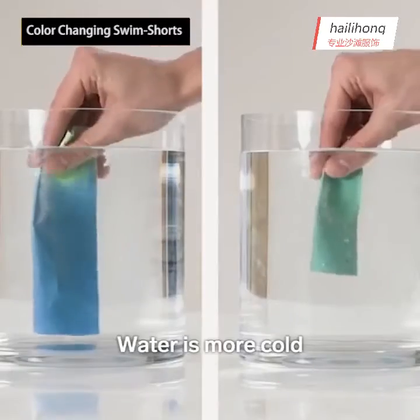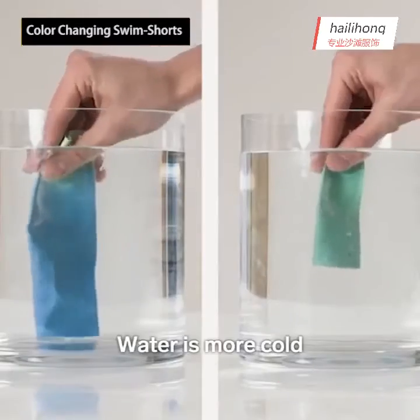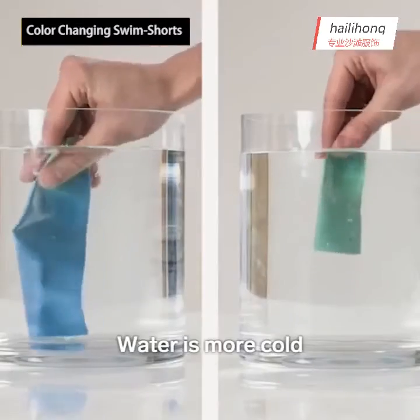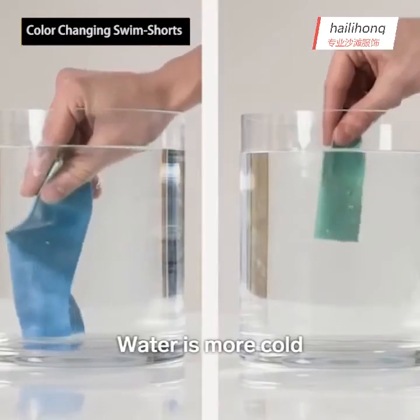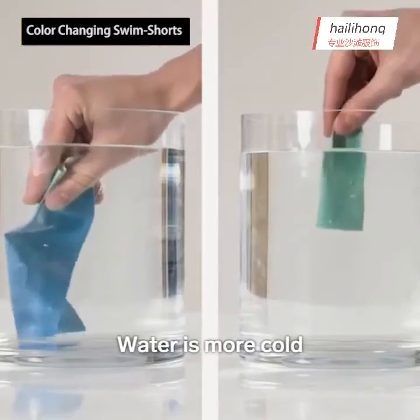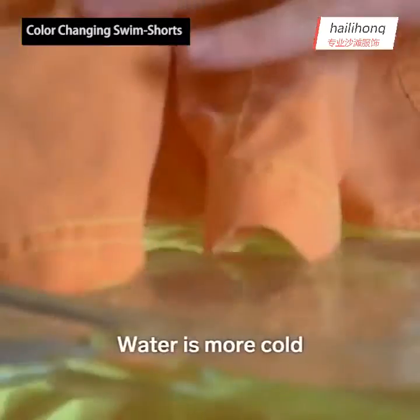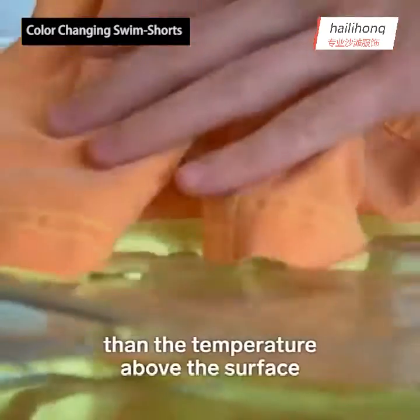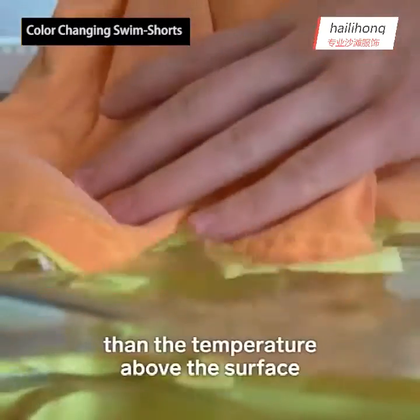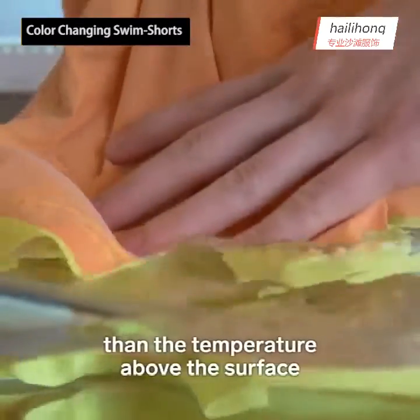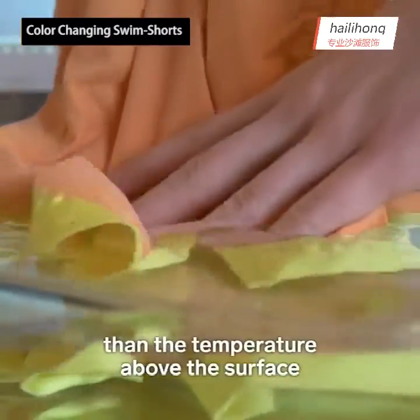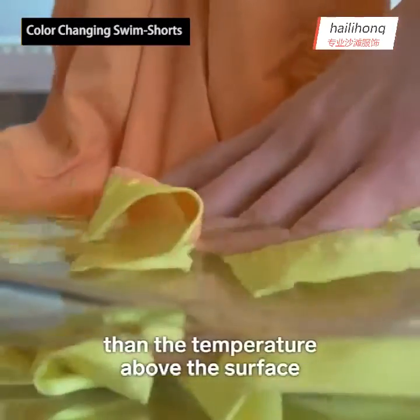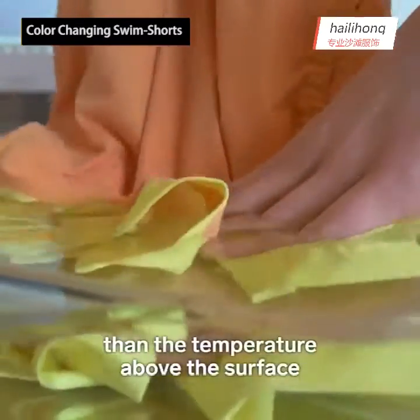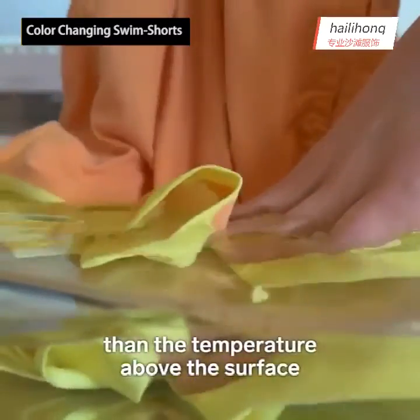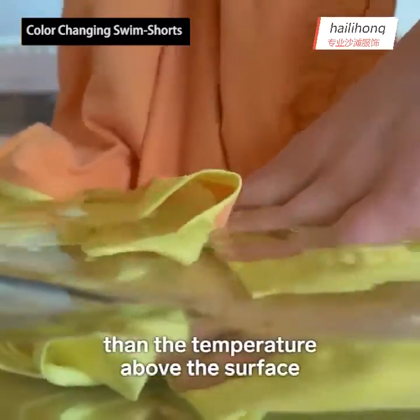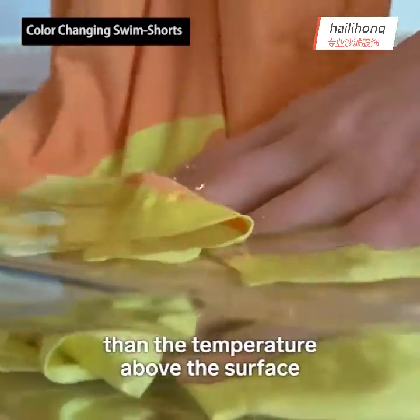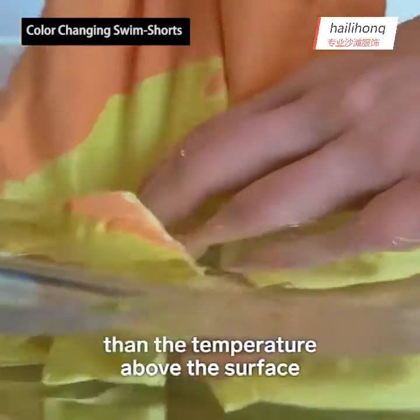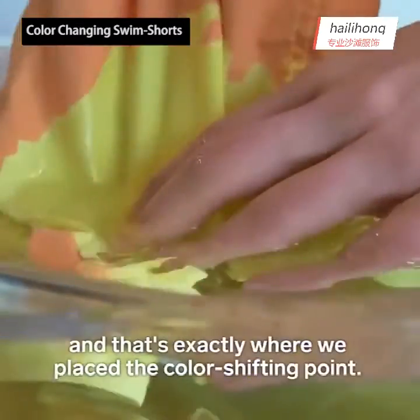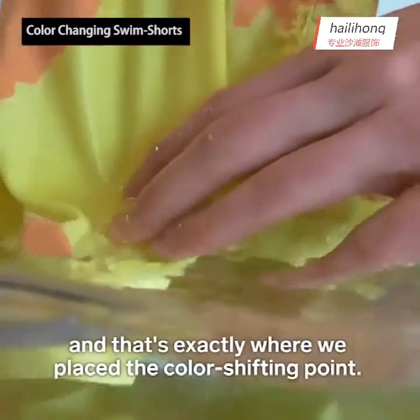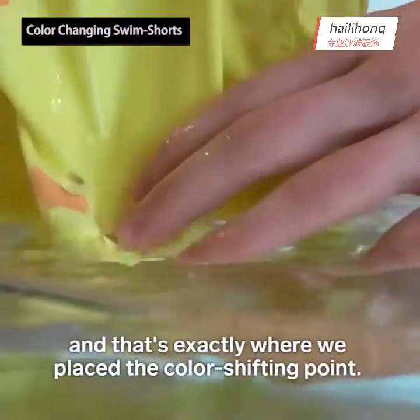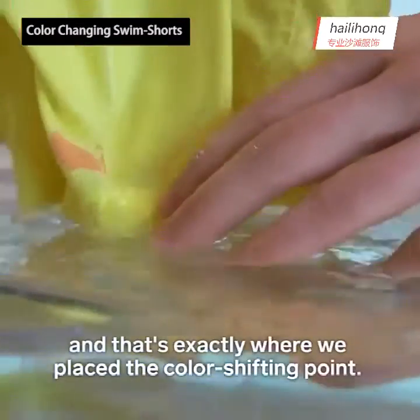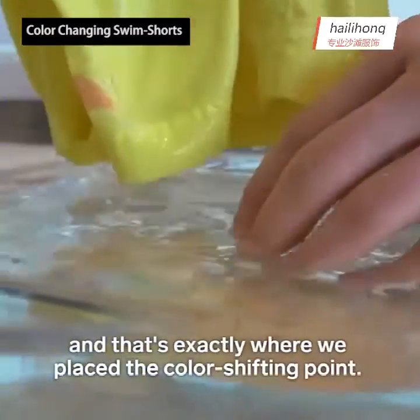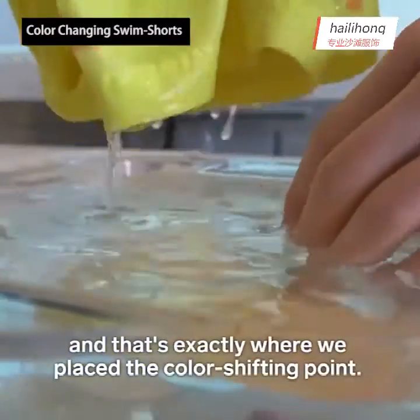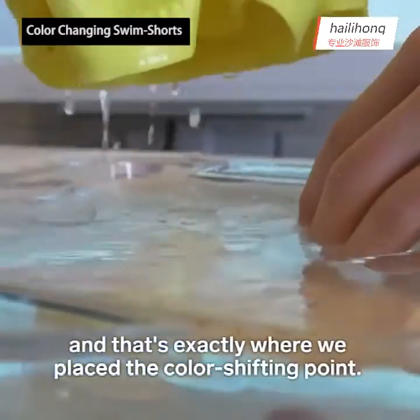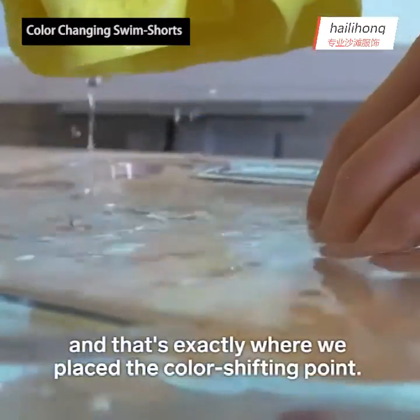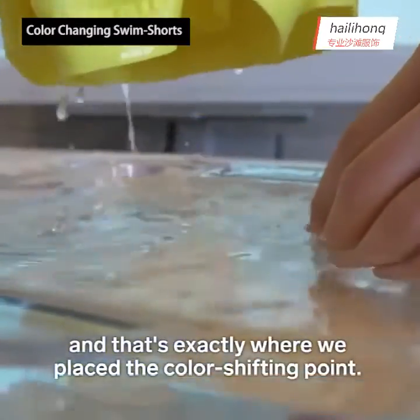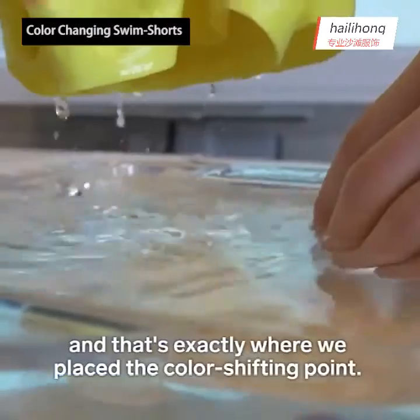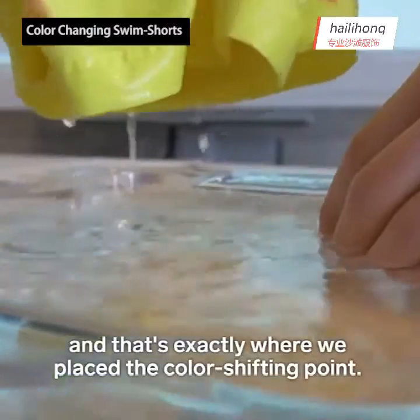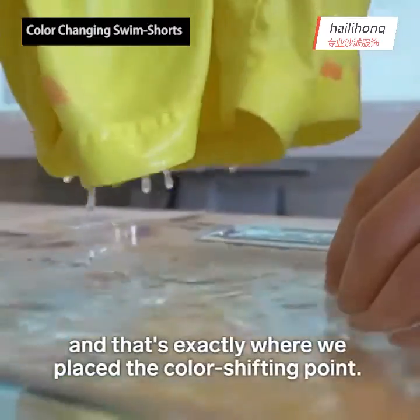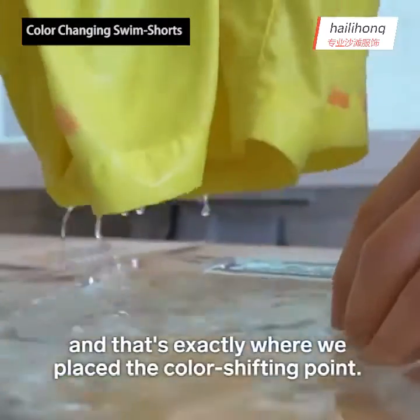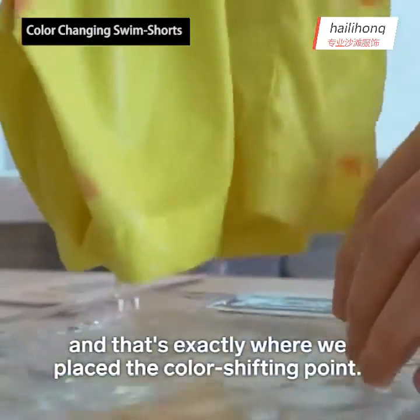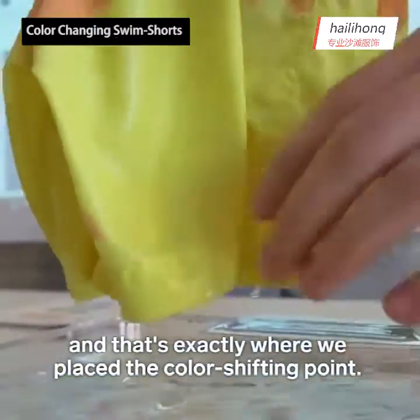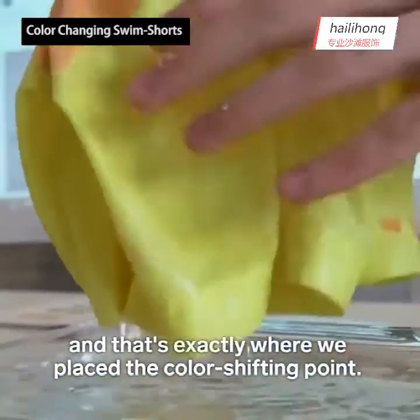Water is colder than the temperature above the surface — that's exactly where we placed the color shifting point.